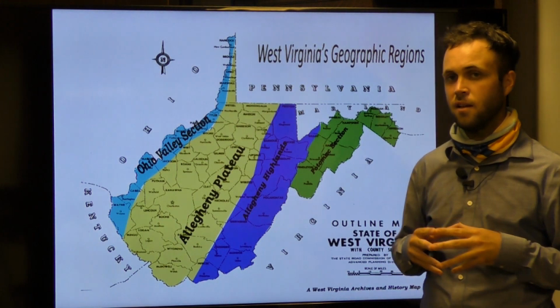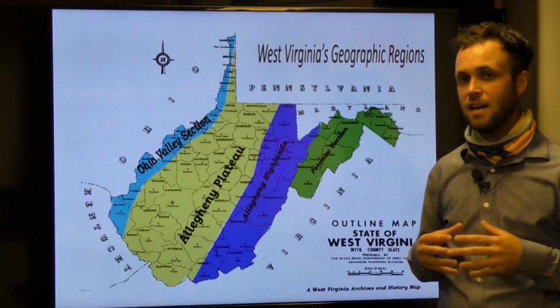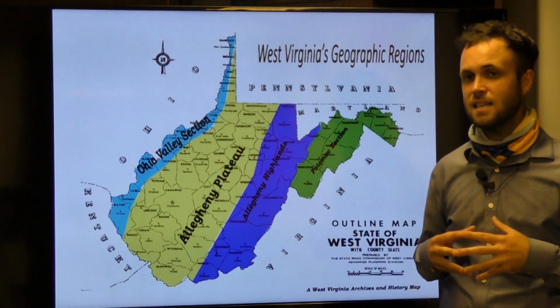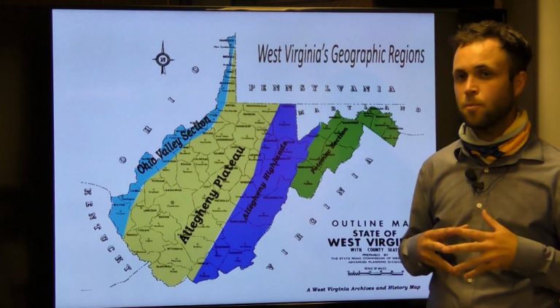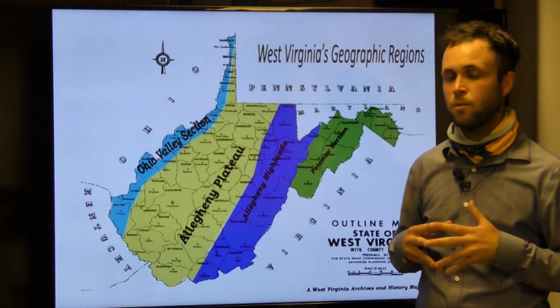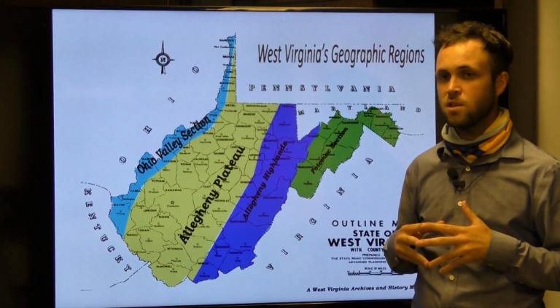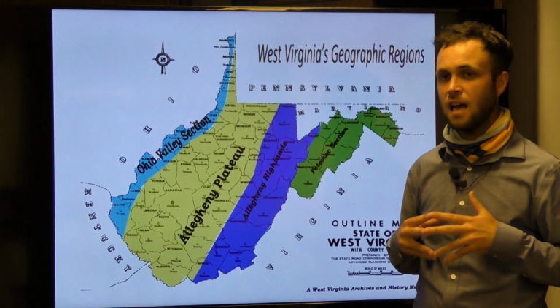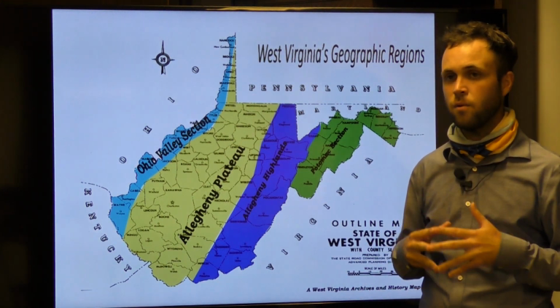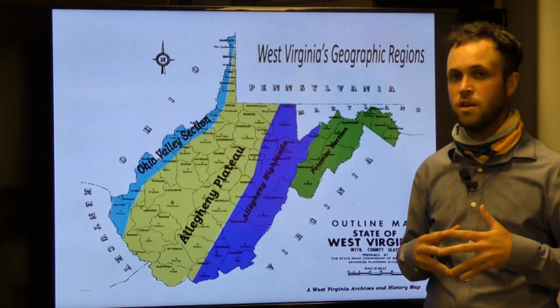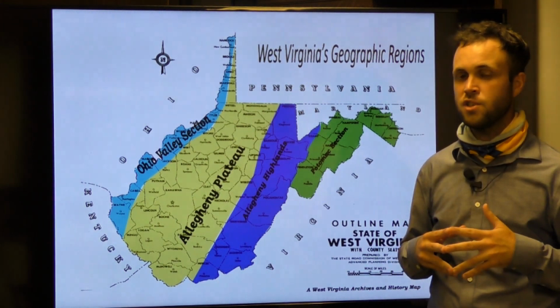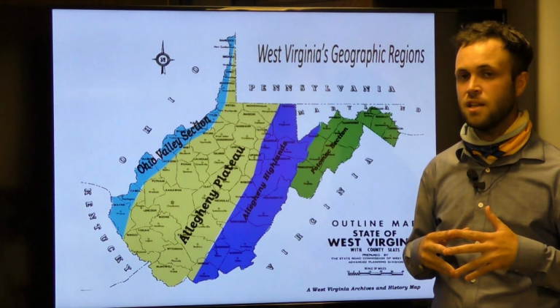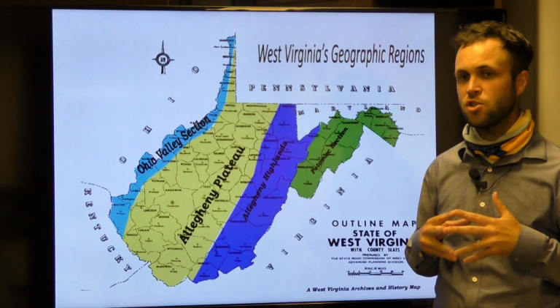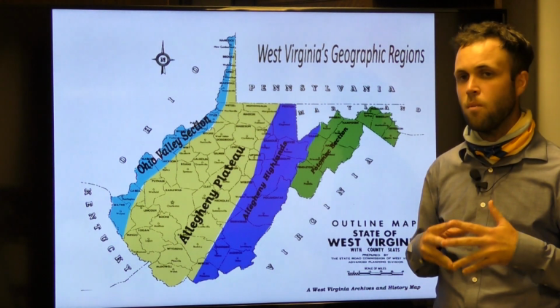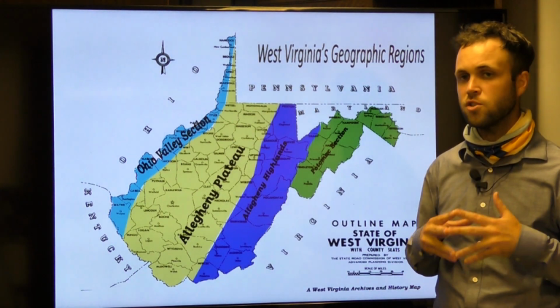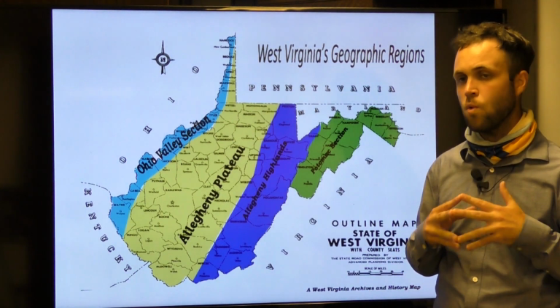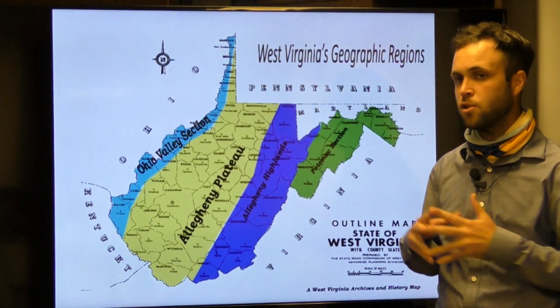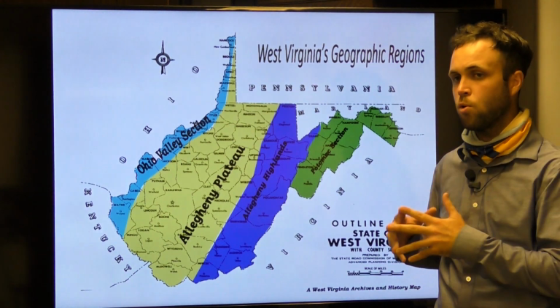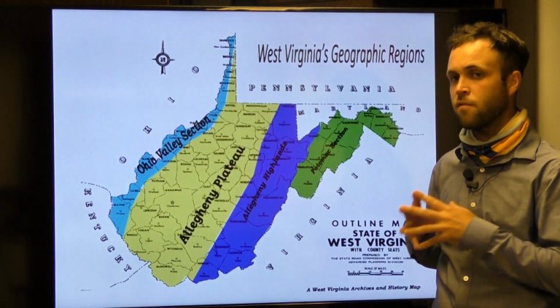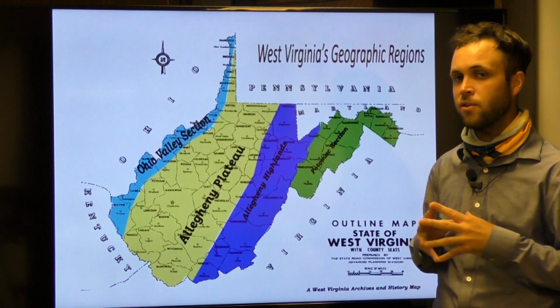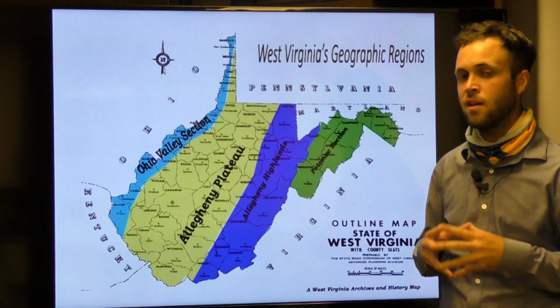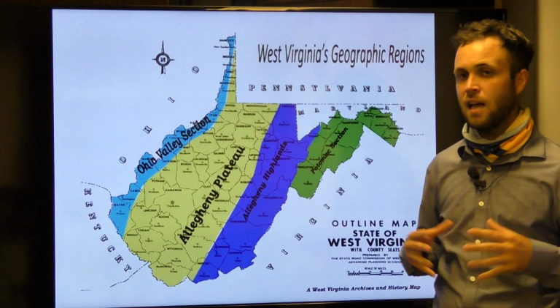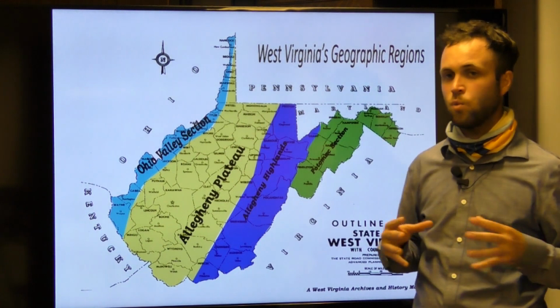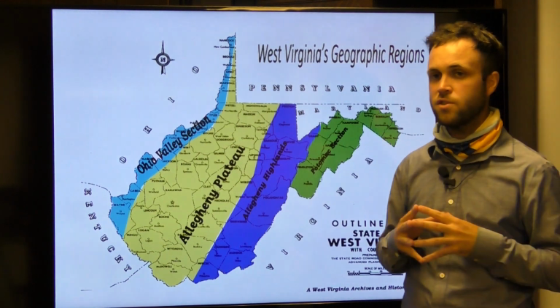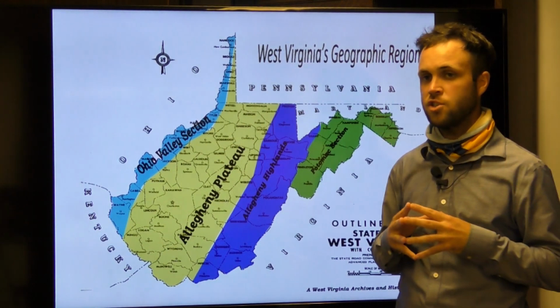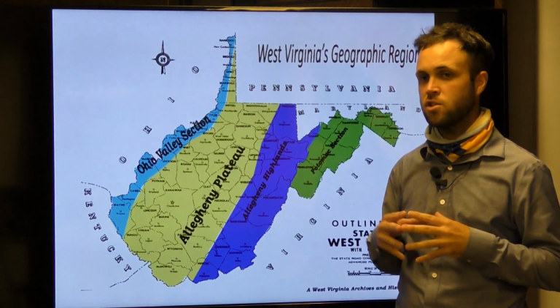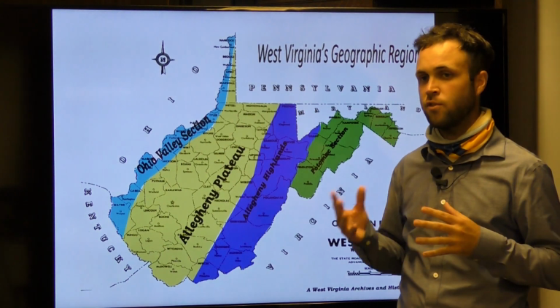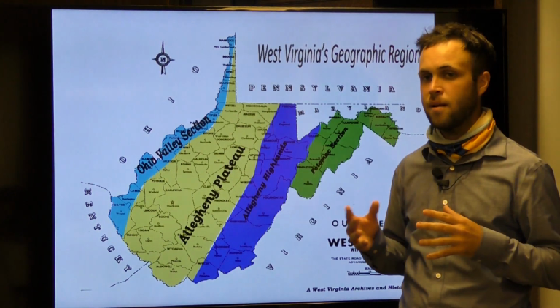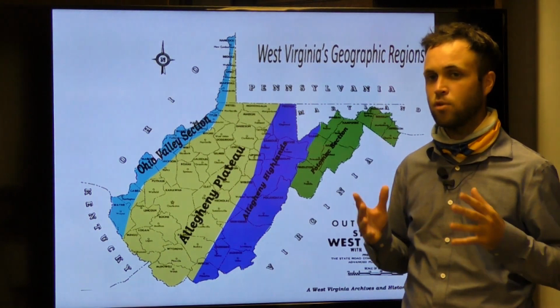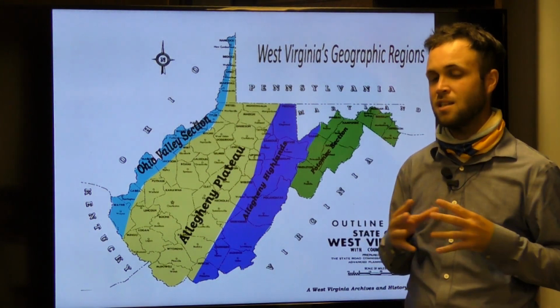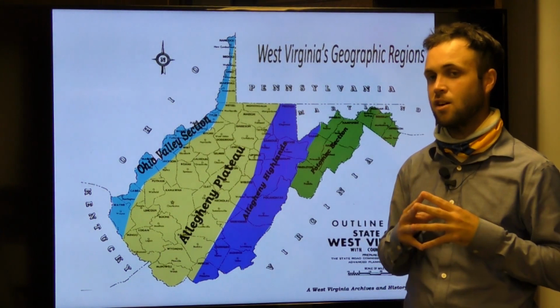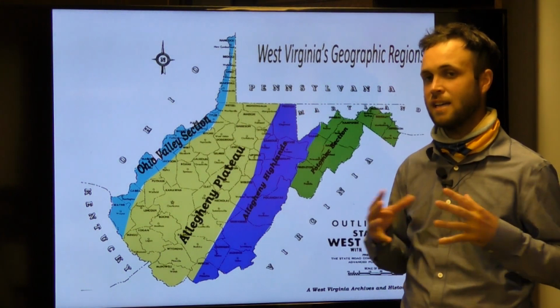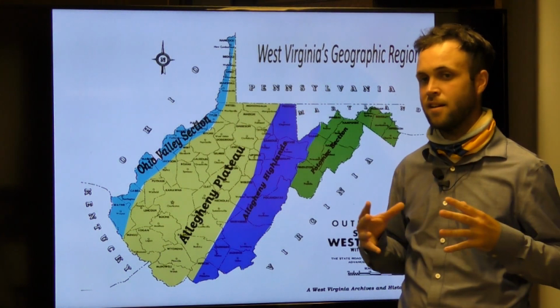The United States Supreme Court sided with West Virginia, and the stone marks the western border of Maryland as well as the conjunction of Grant, Preston, and Tucker counties.